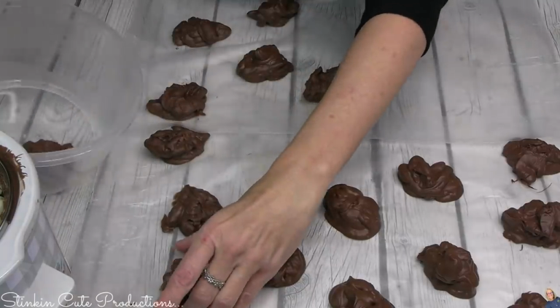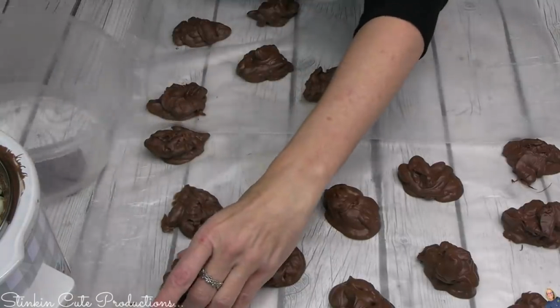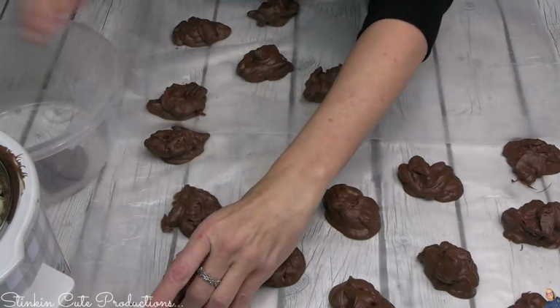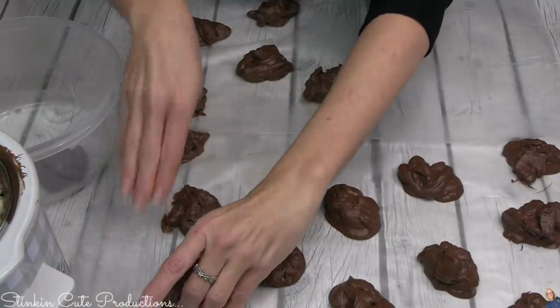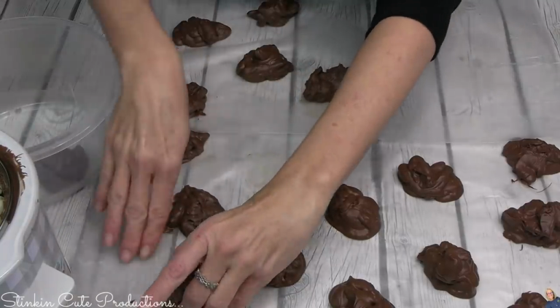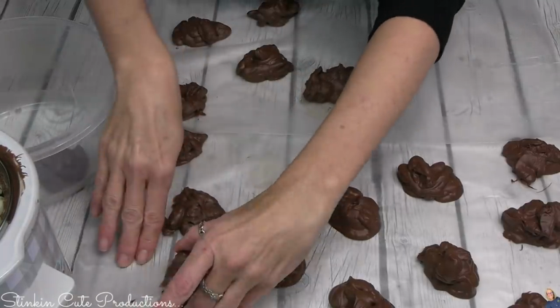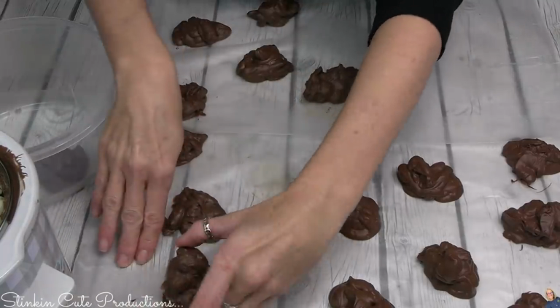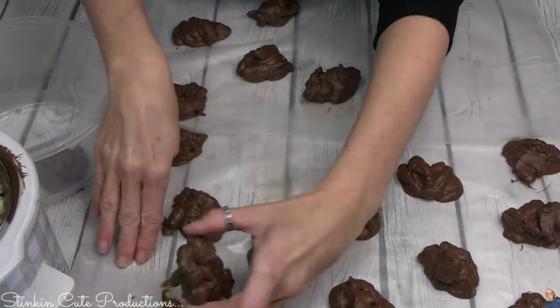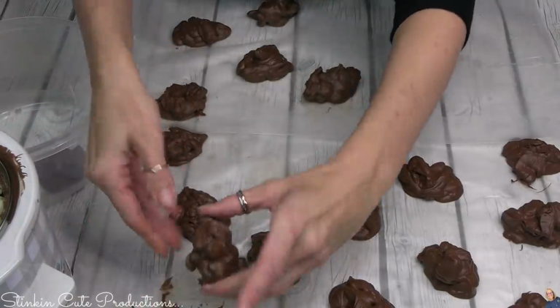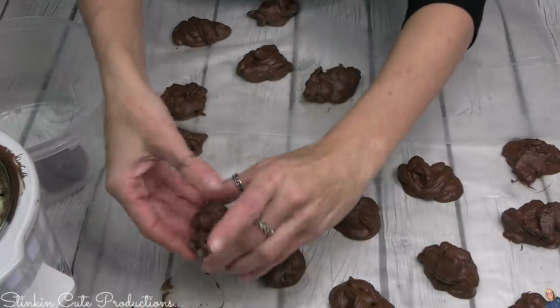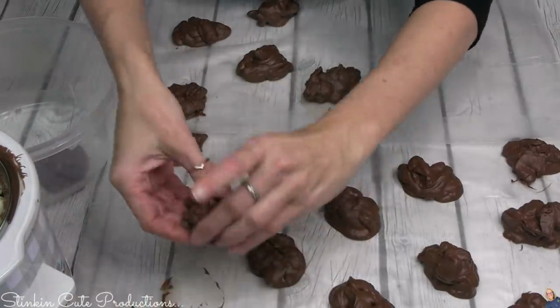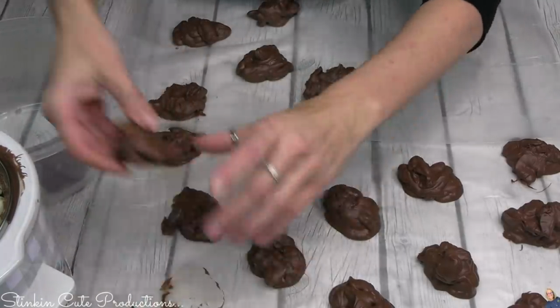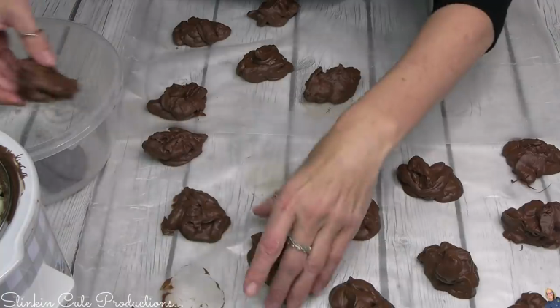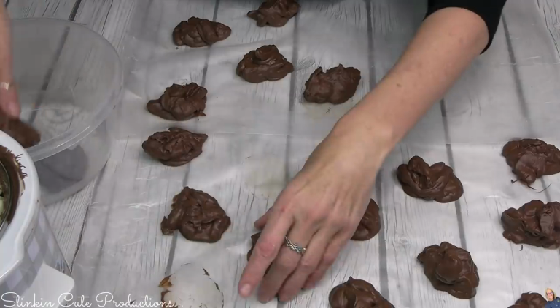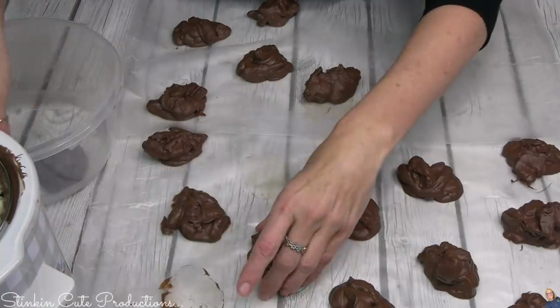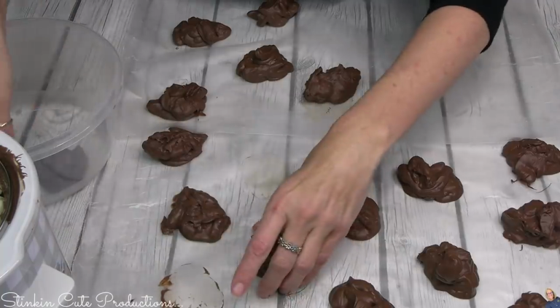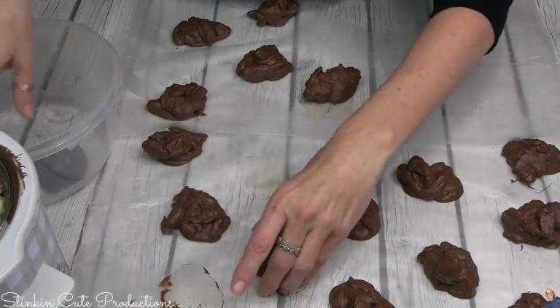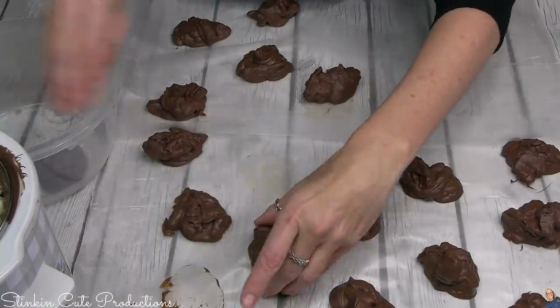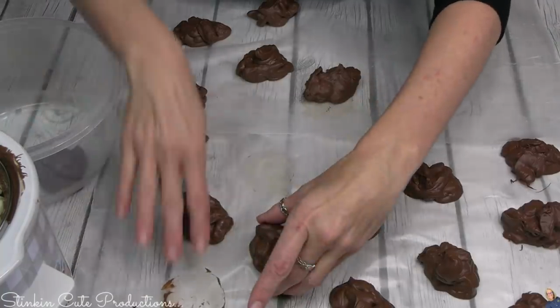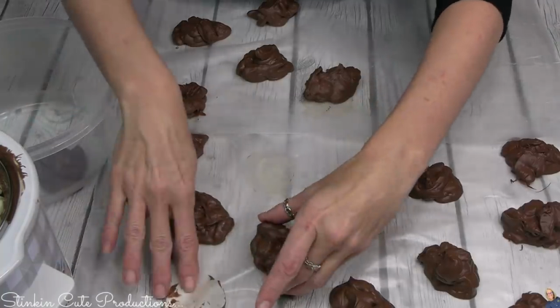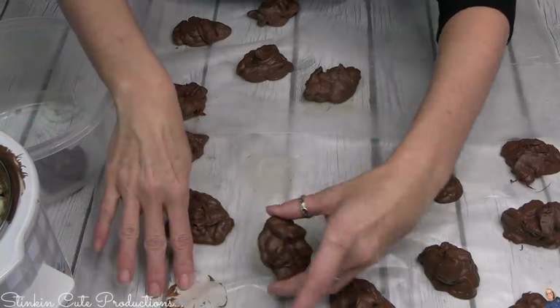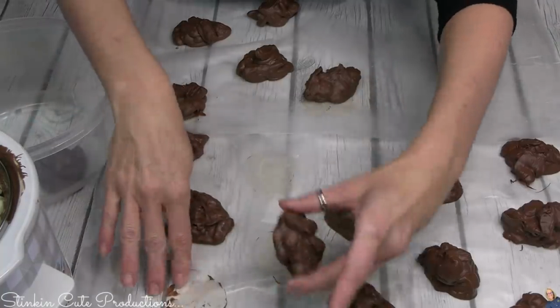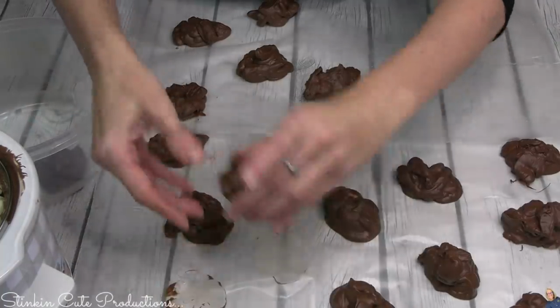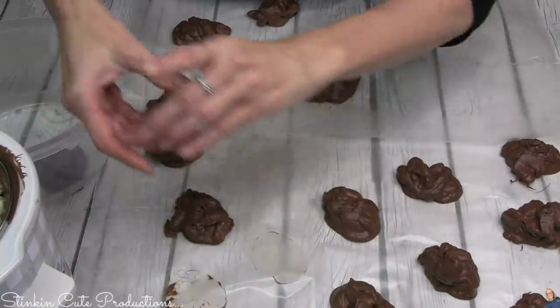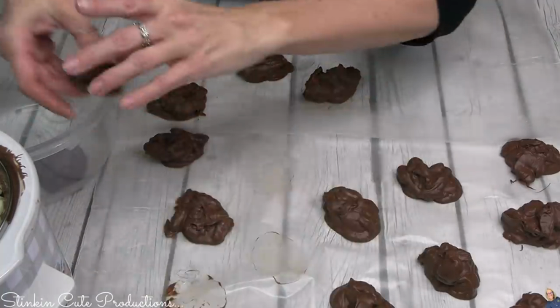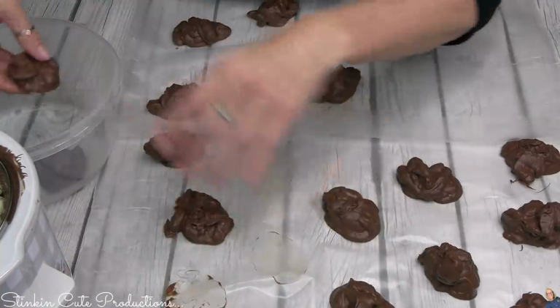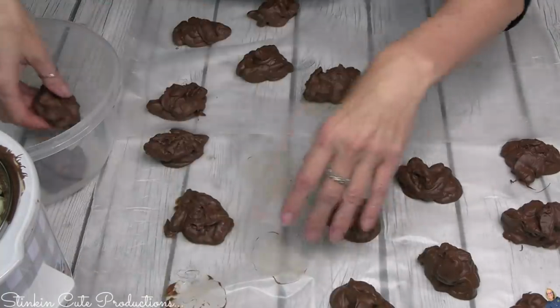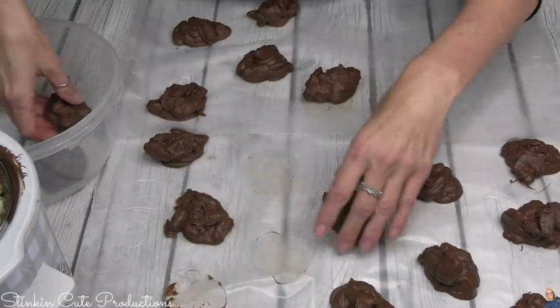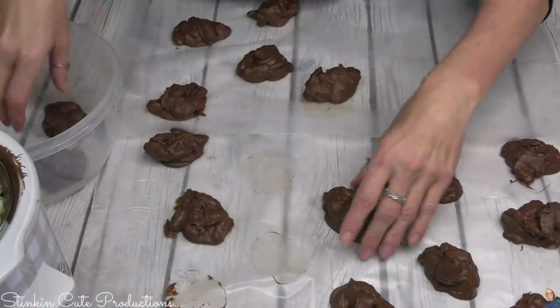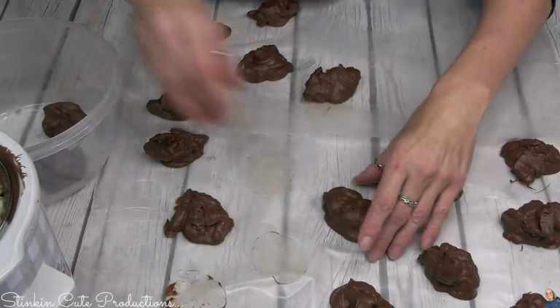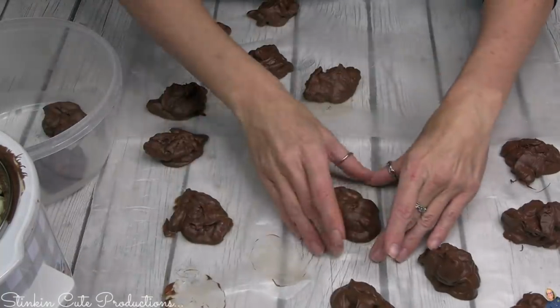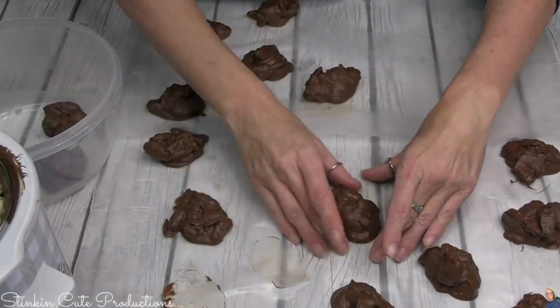Here I just made a bunch of clusters that I am going to be gifting.